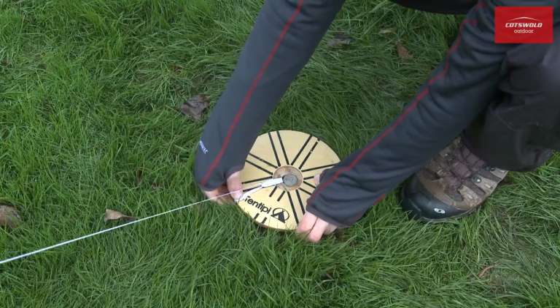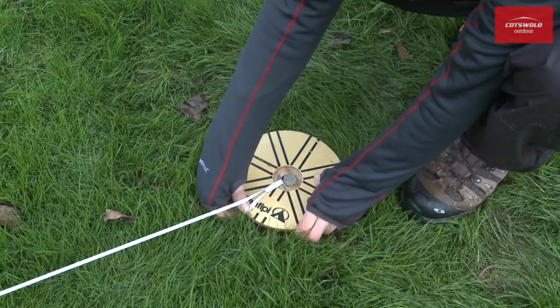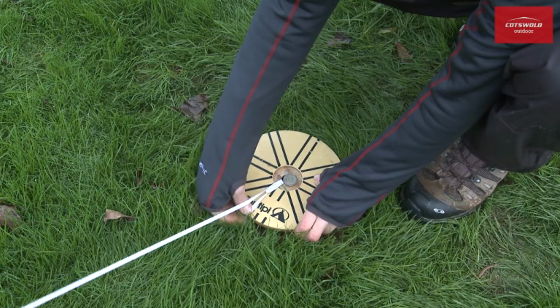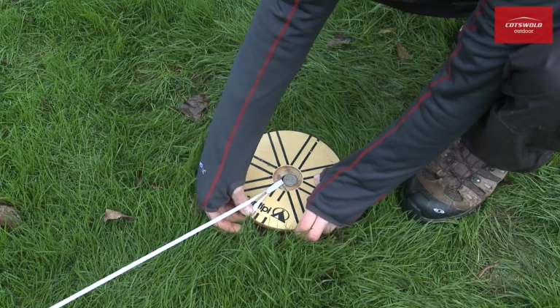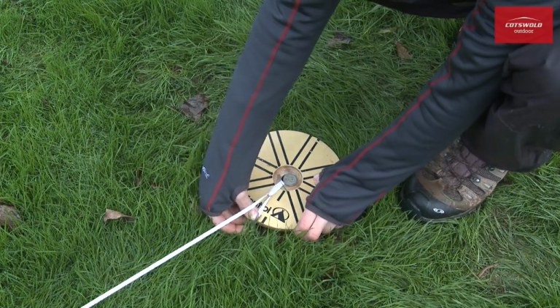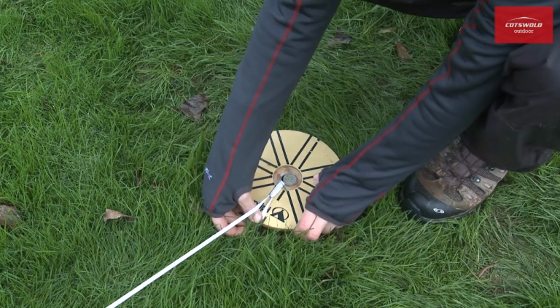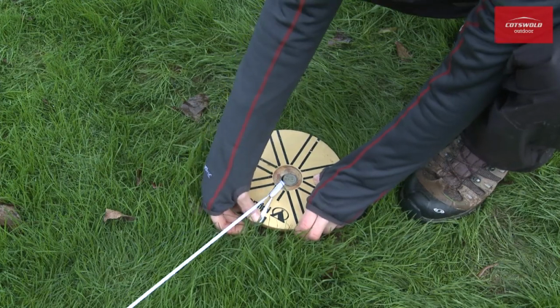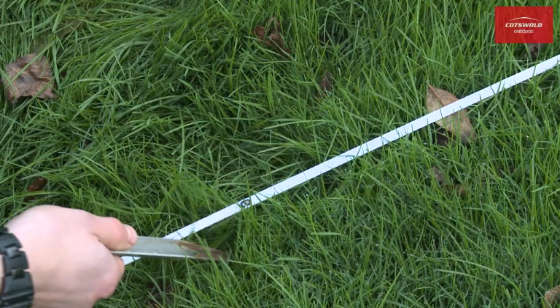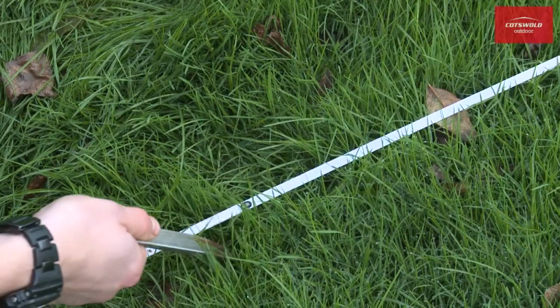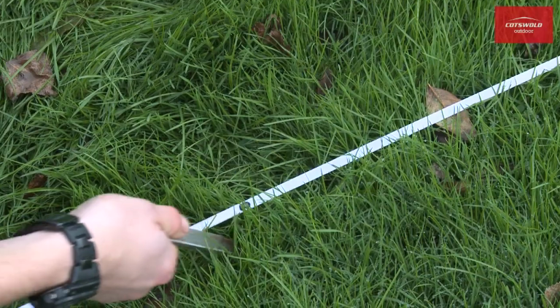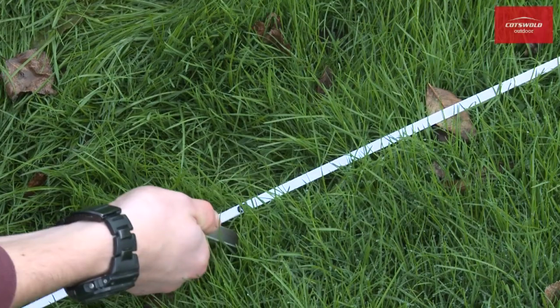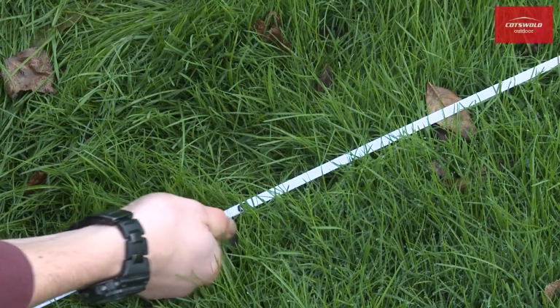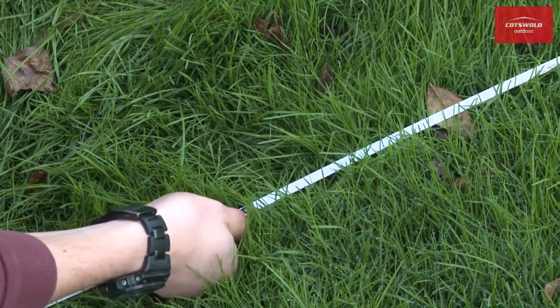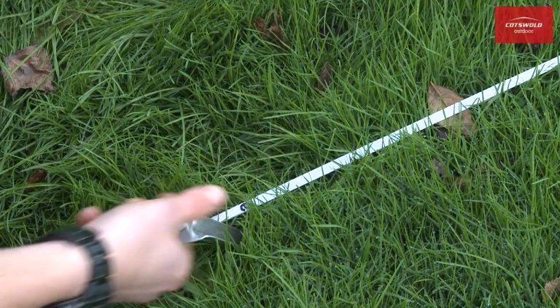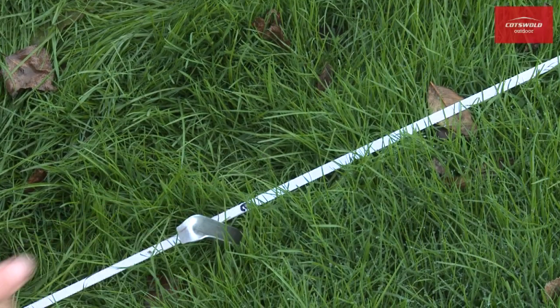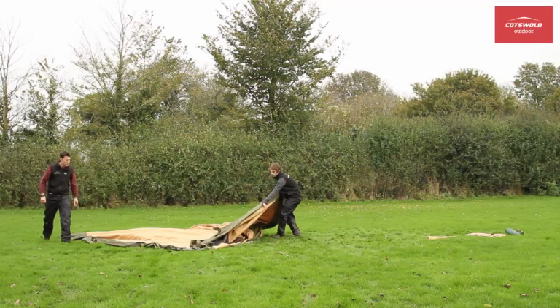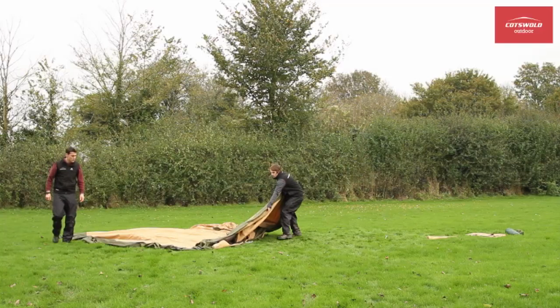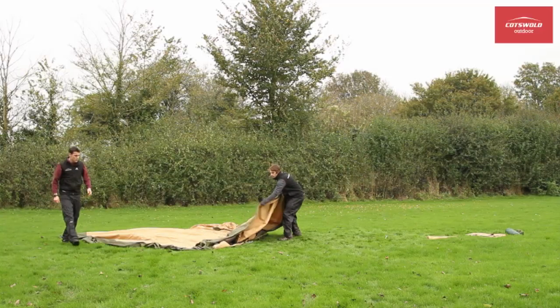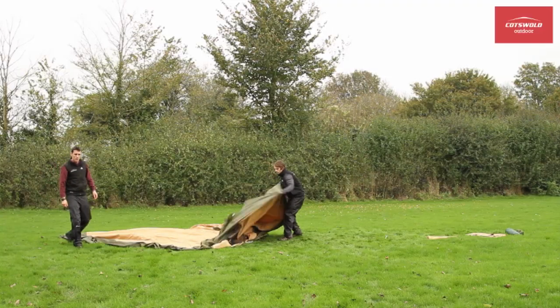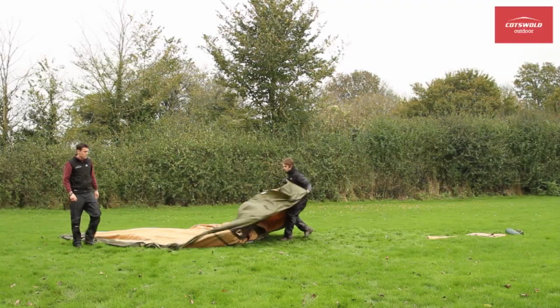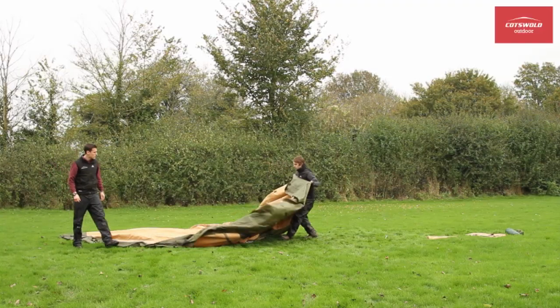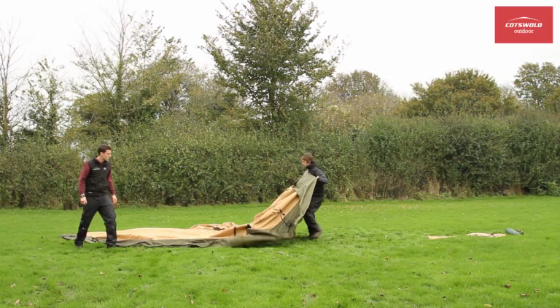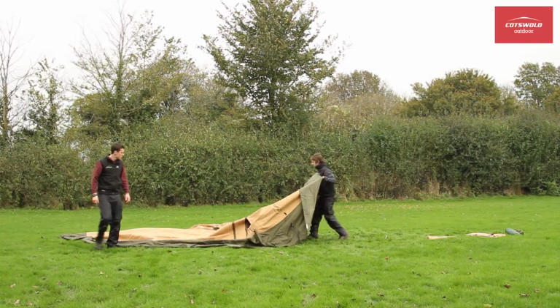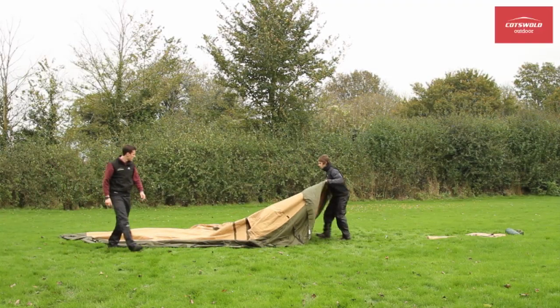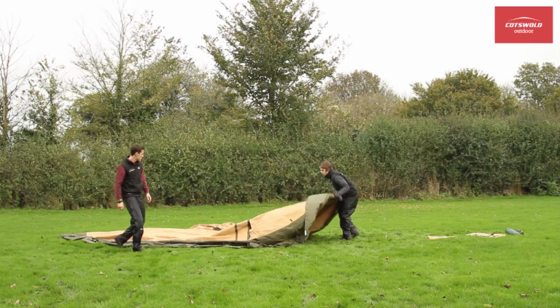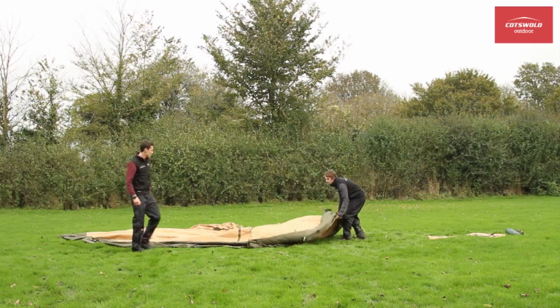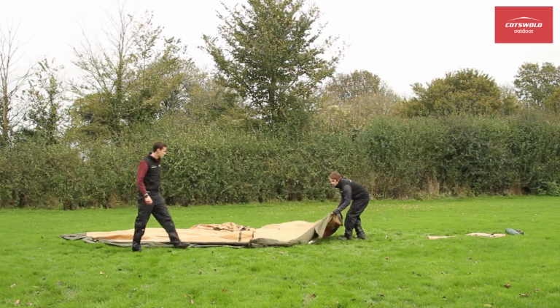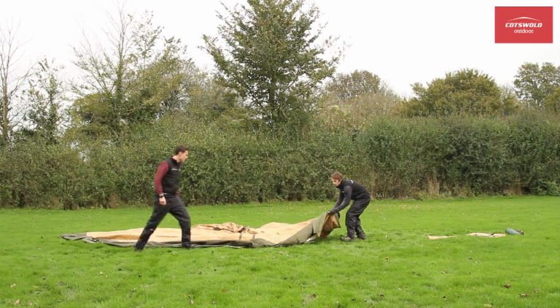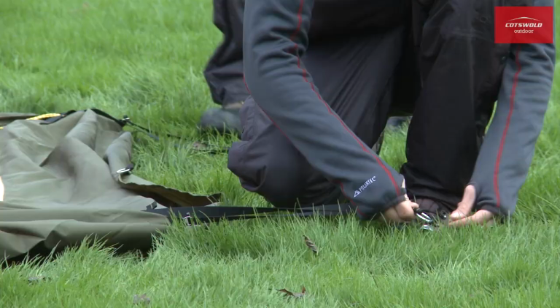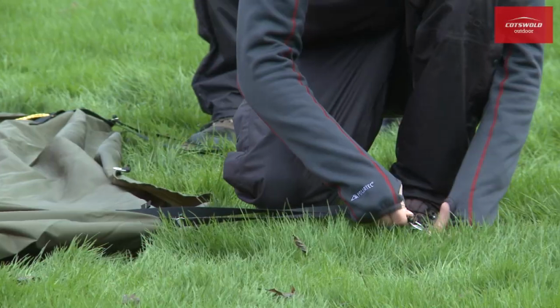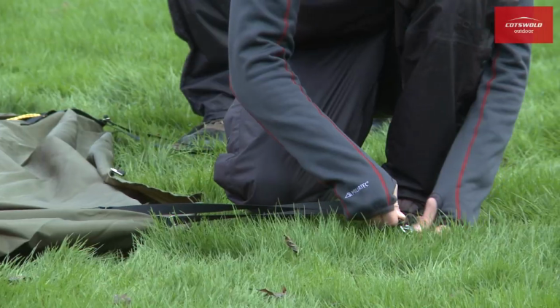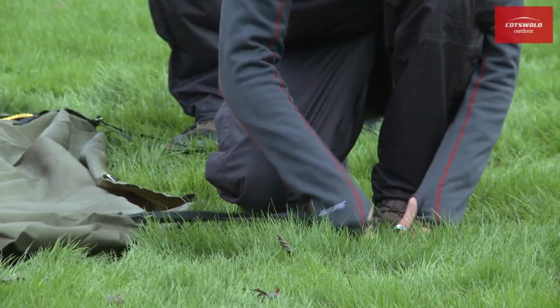With a single hardened alloy pole in the centre, pitching is really very simple. There's no confusion over what fits where.